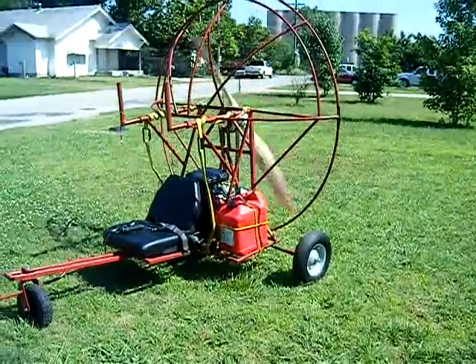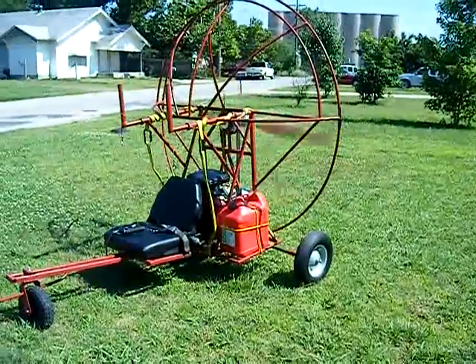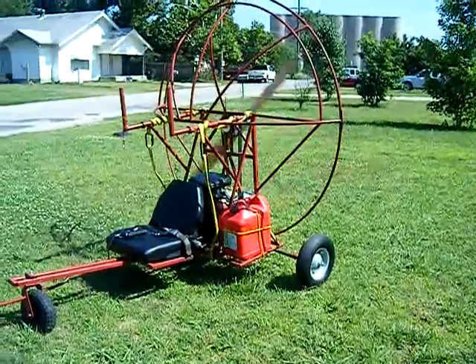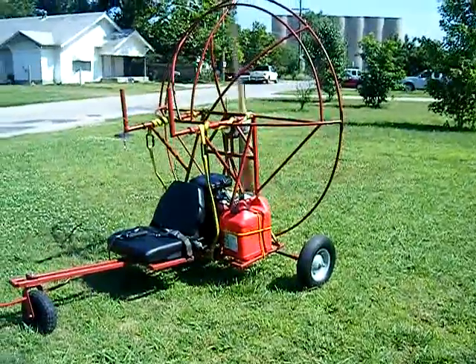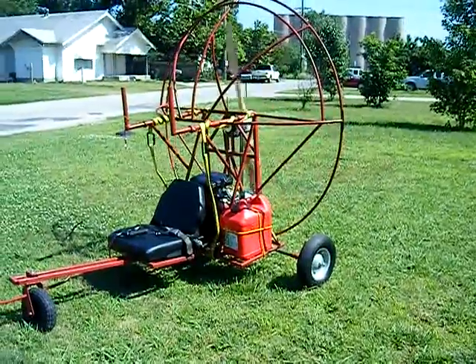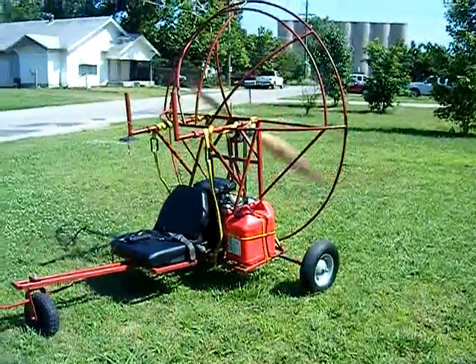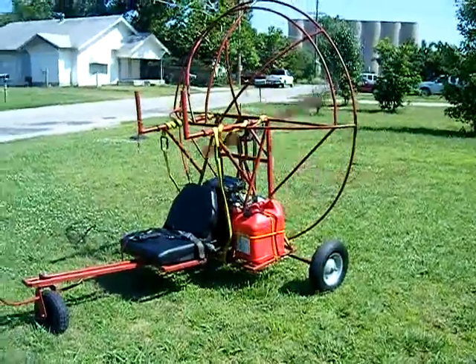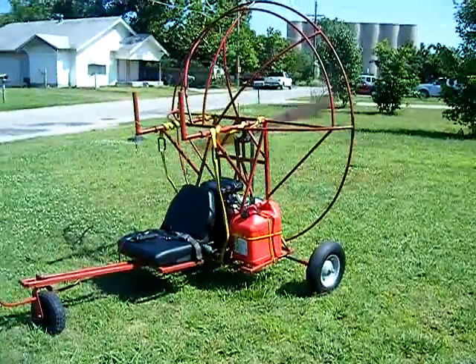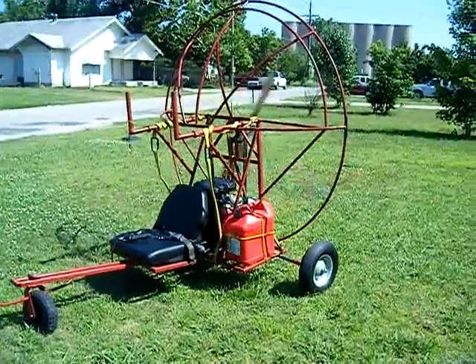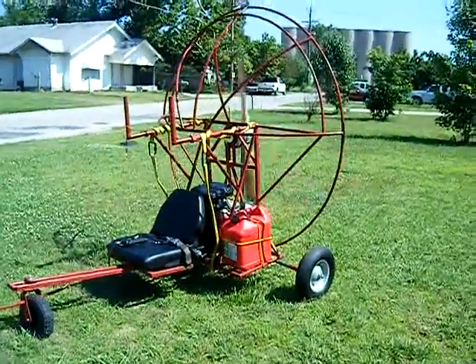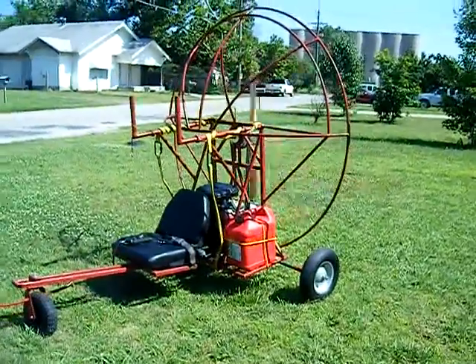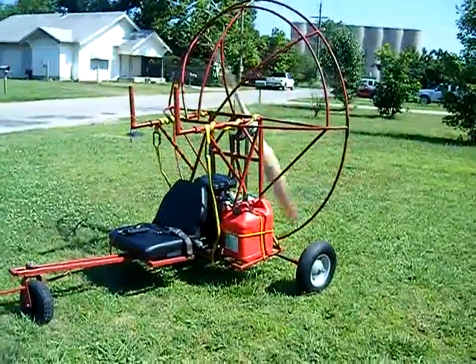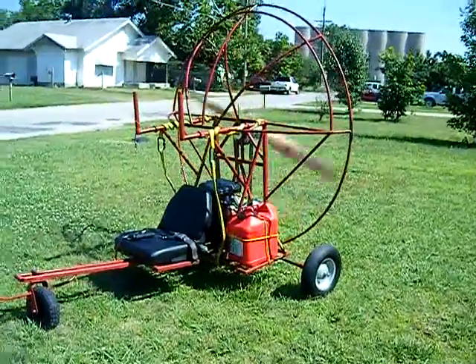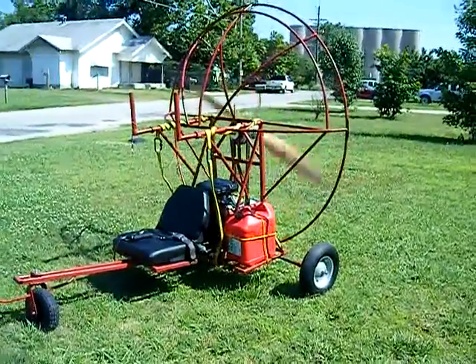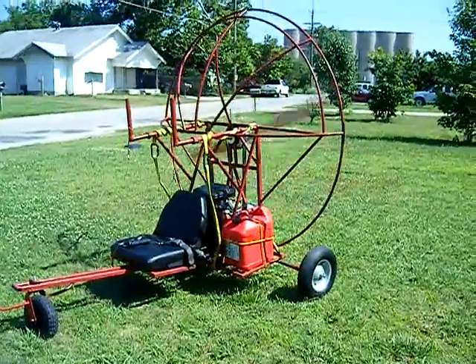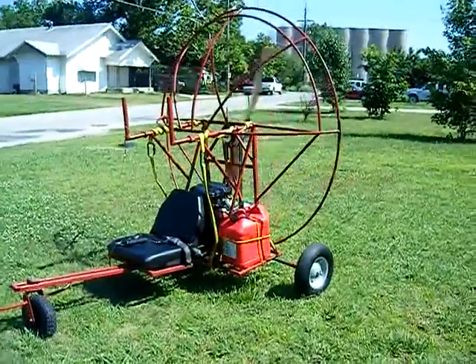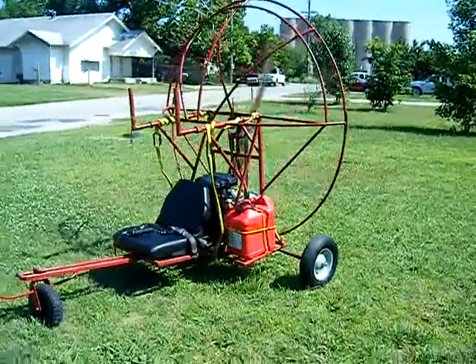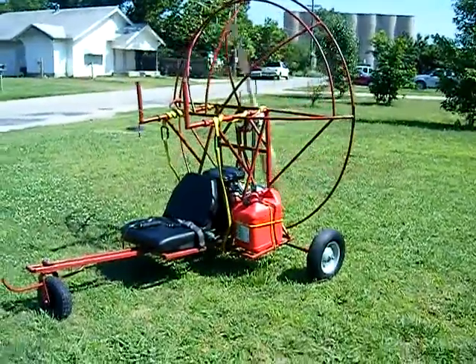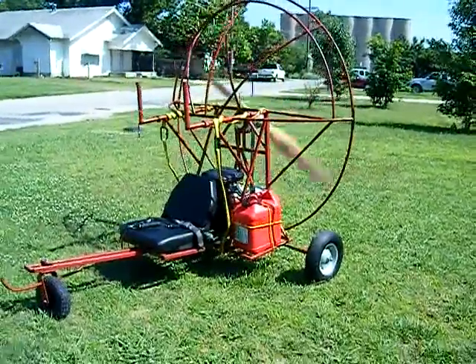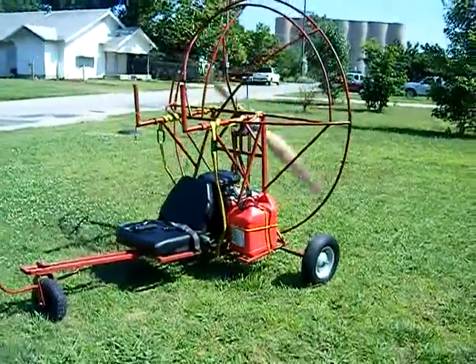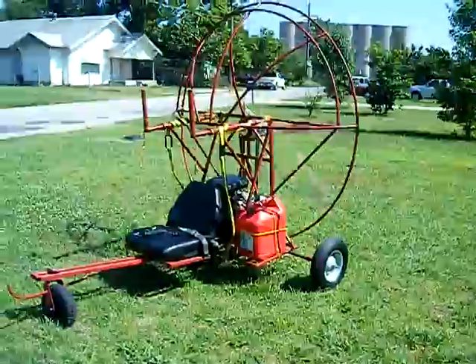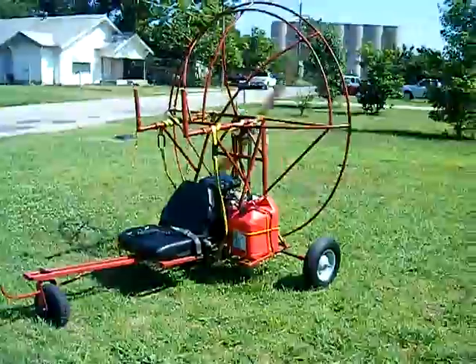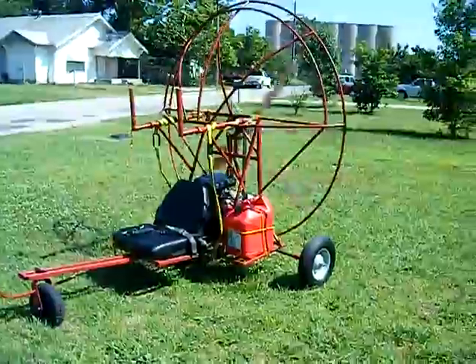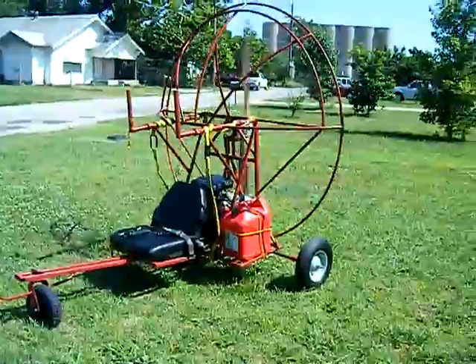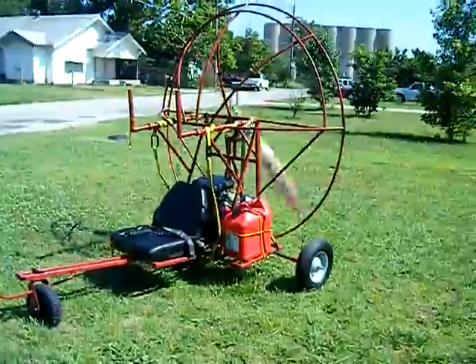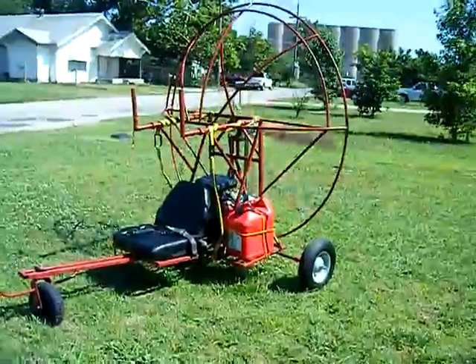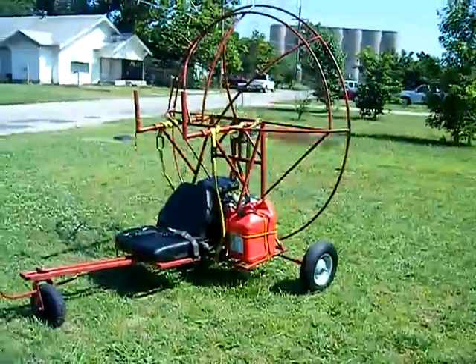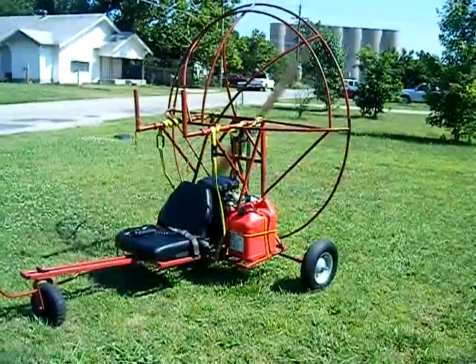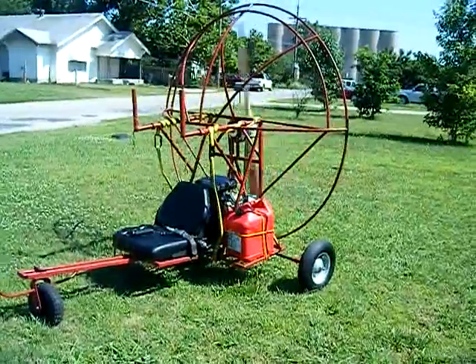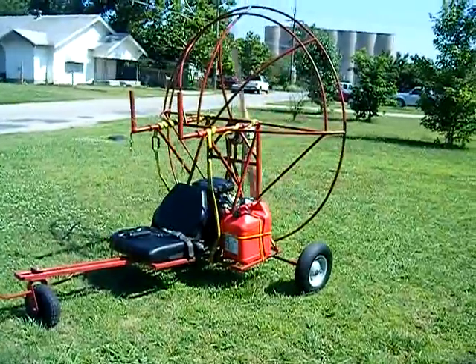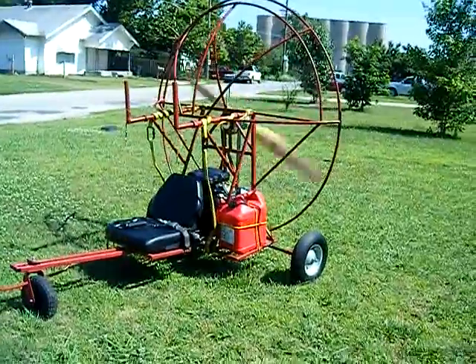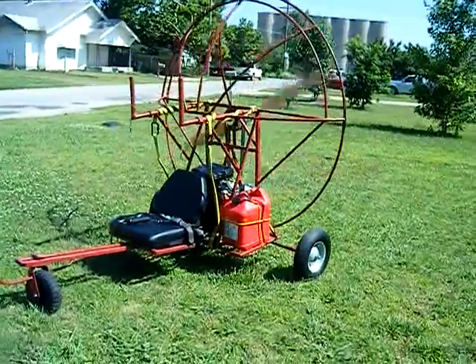Here's my new trike. I guess you could call it a Falcon 4-stroke.